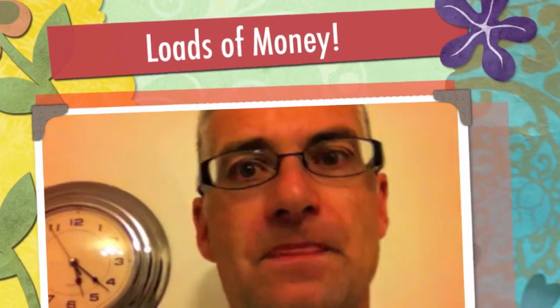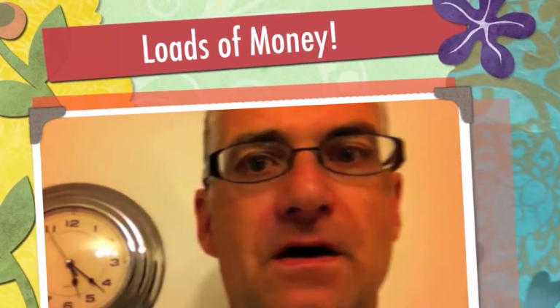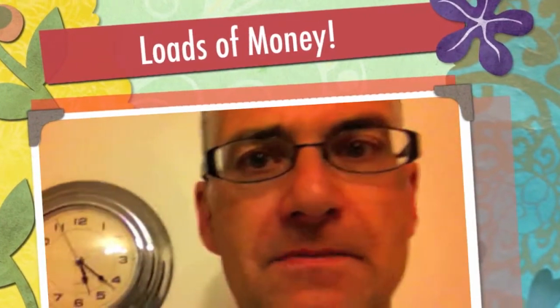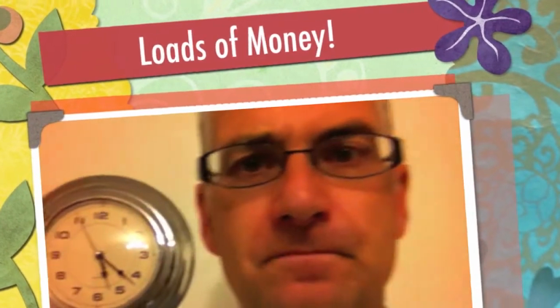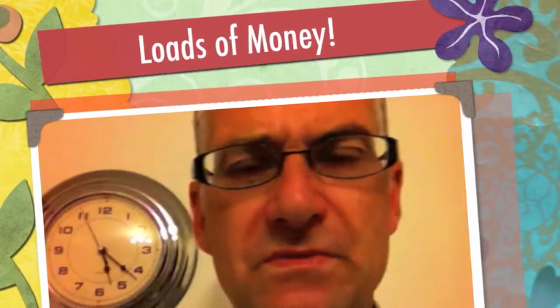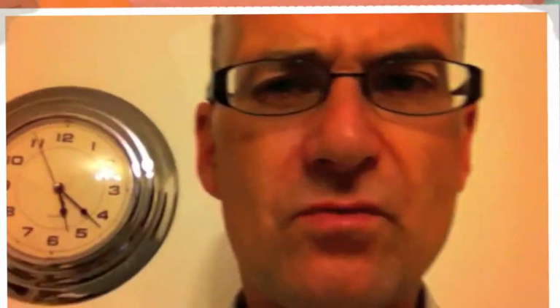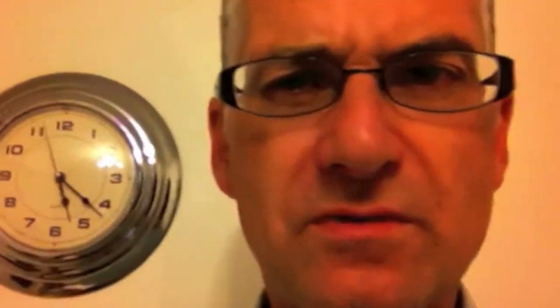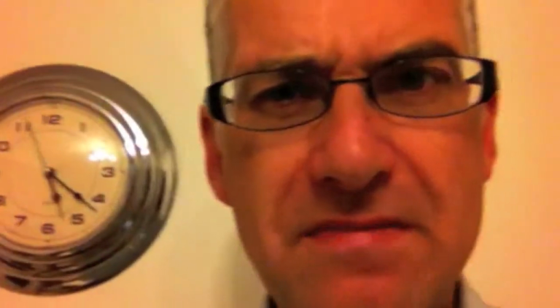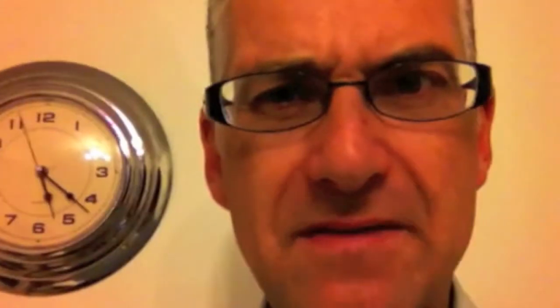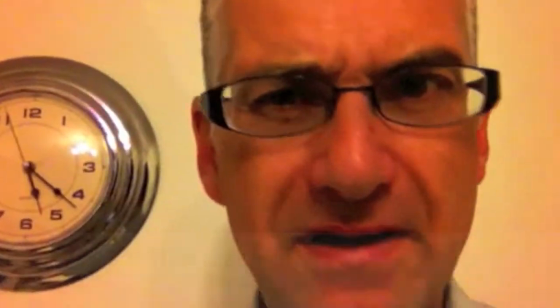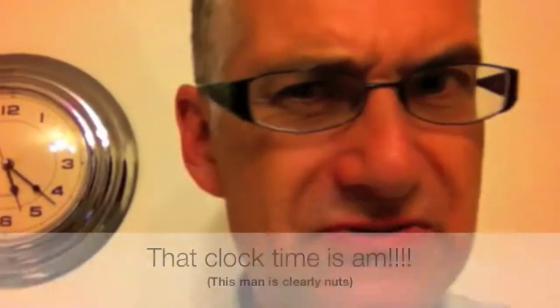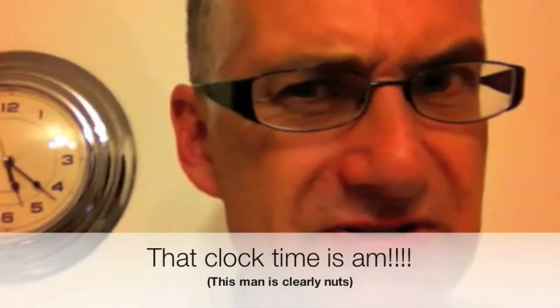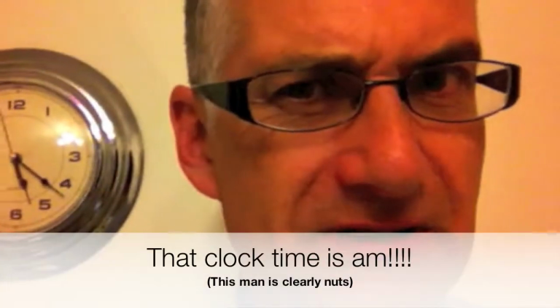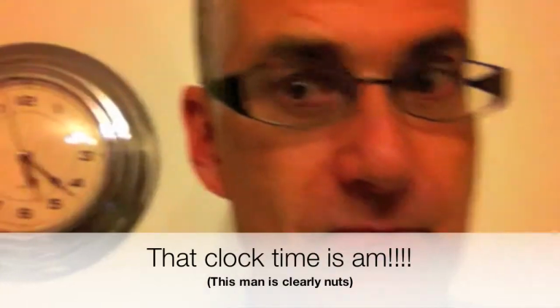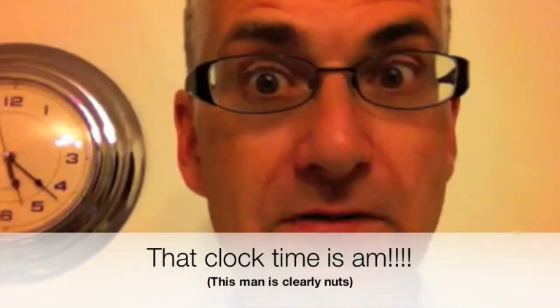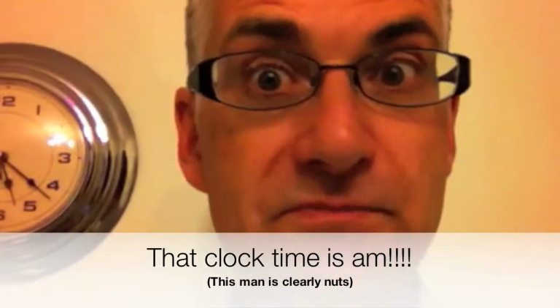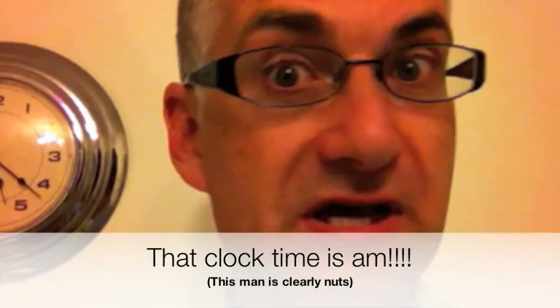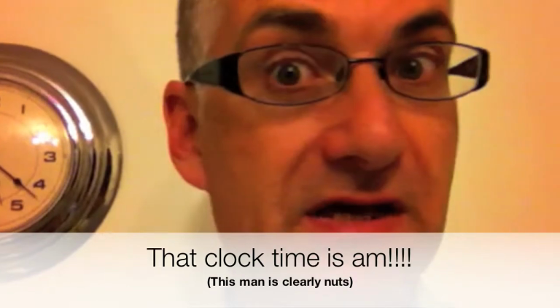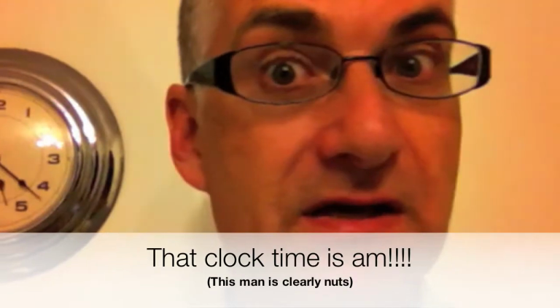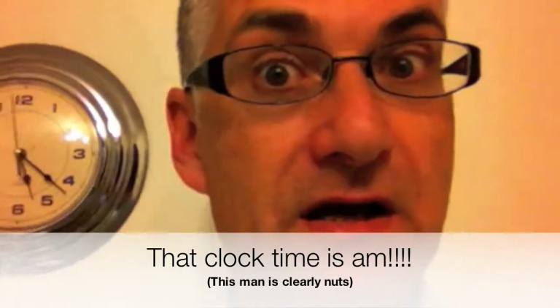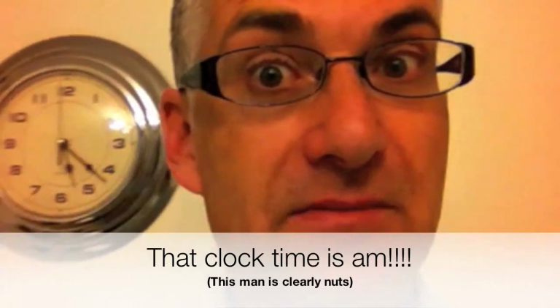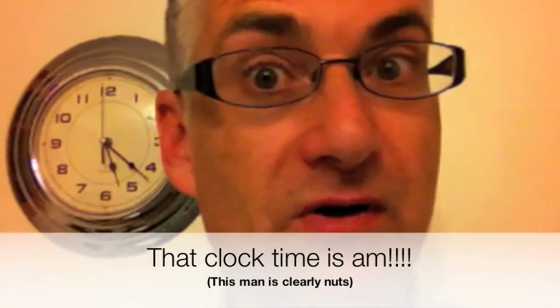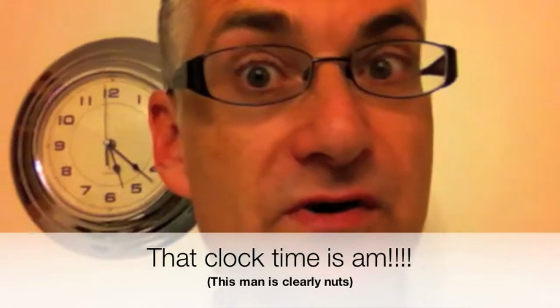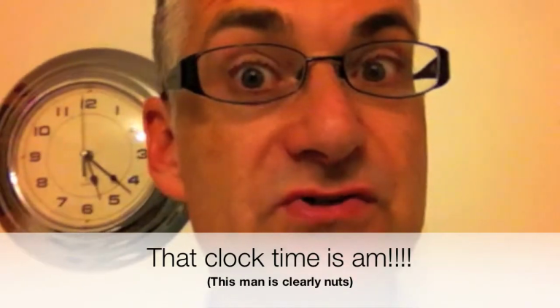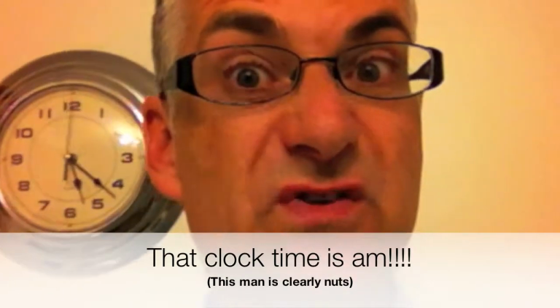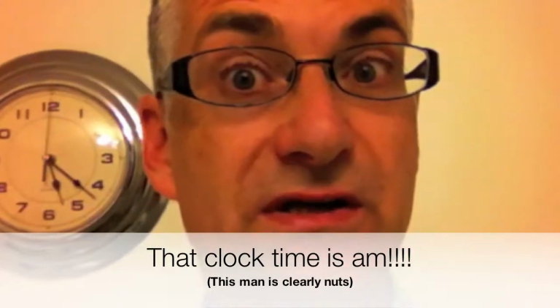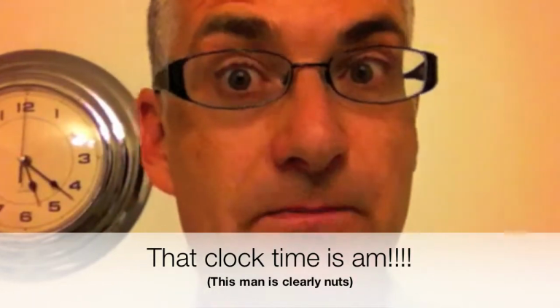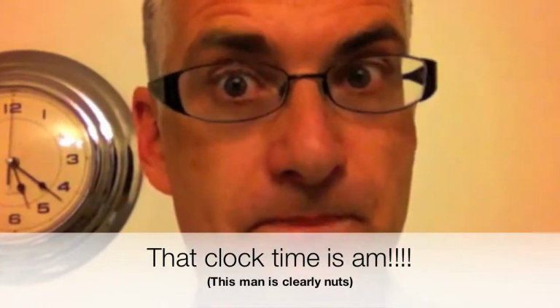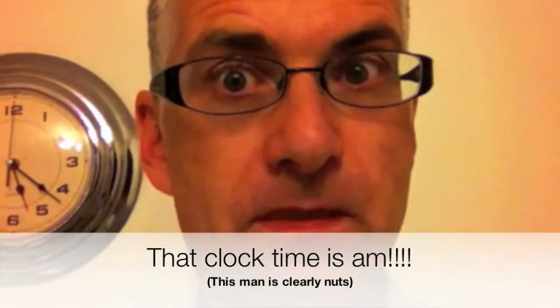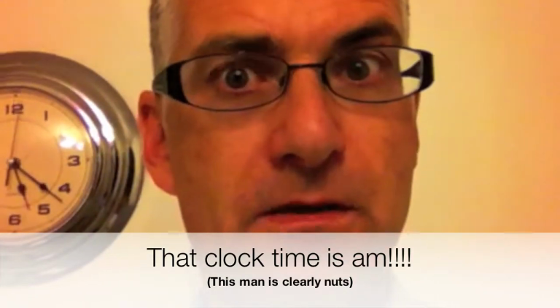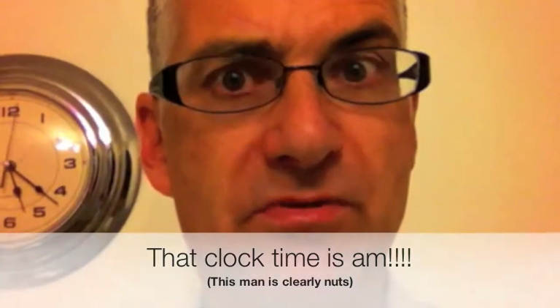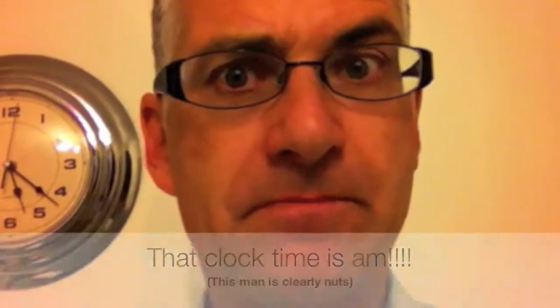Hi. Do you ever wonder what a million pounds looks like? Well, today I'm off to find out. Come with me.